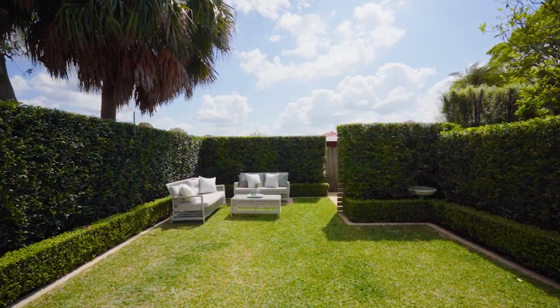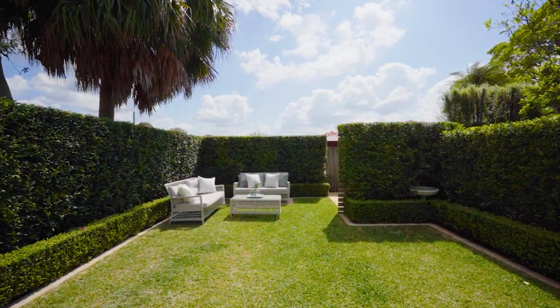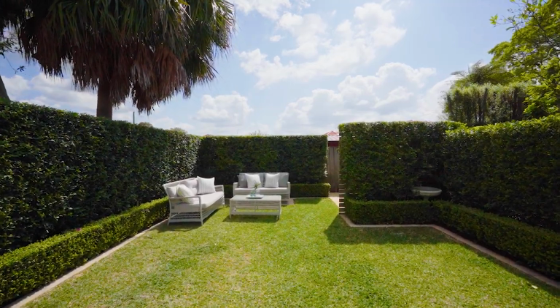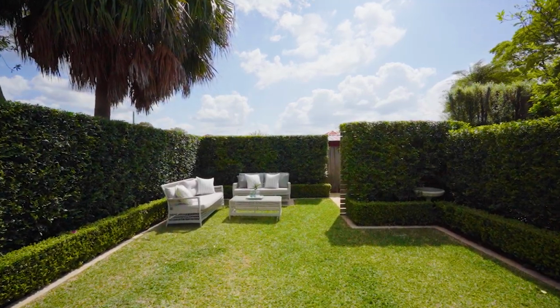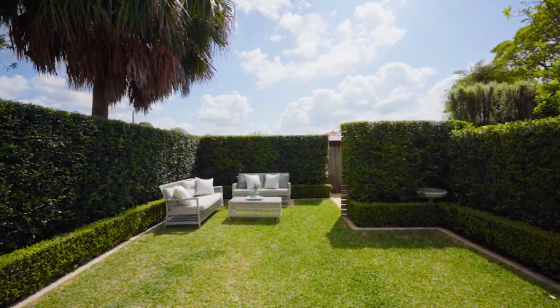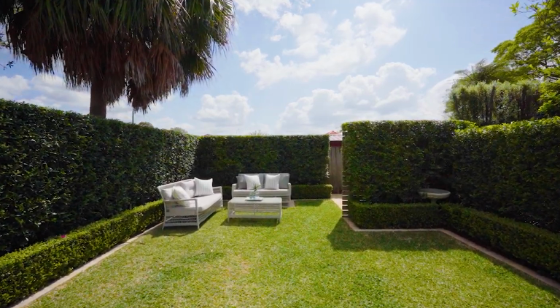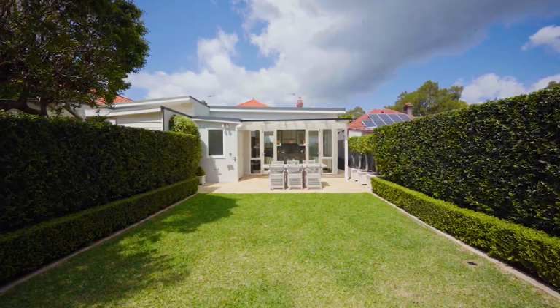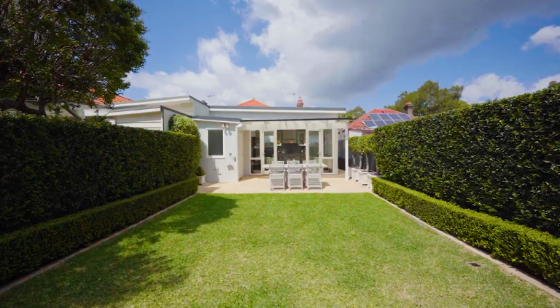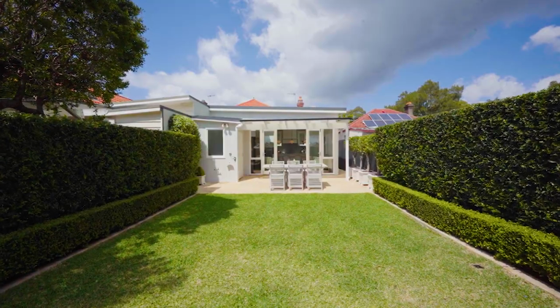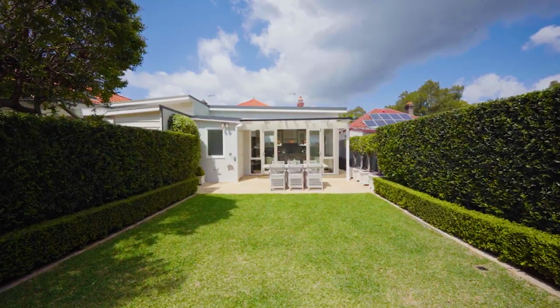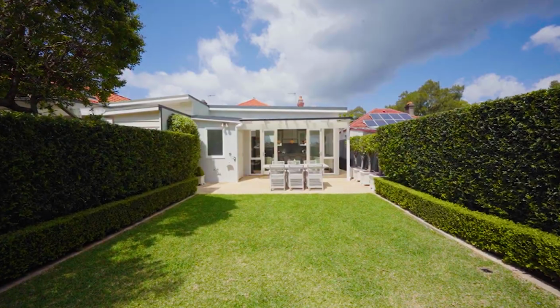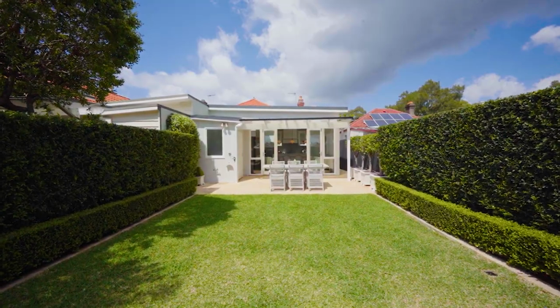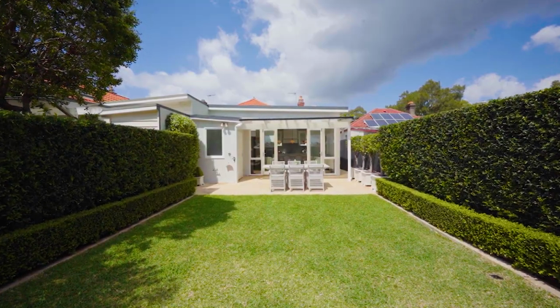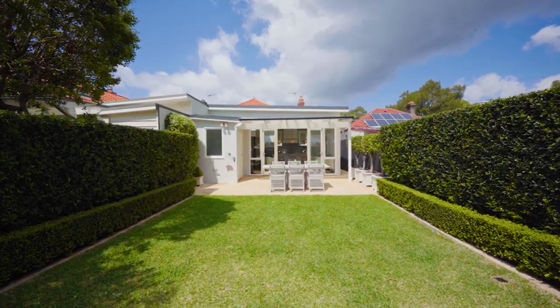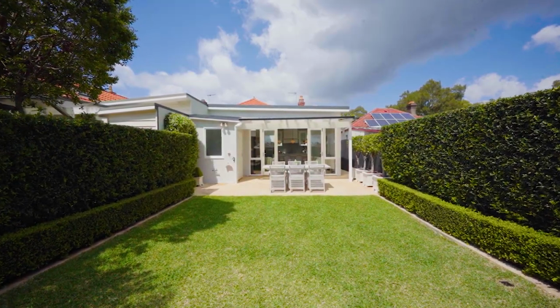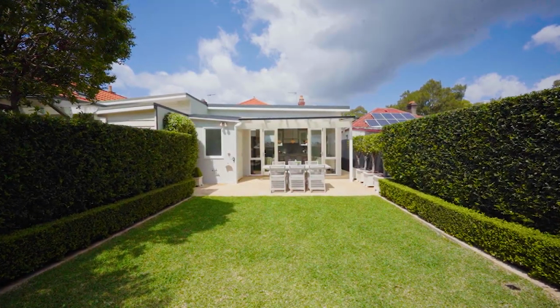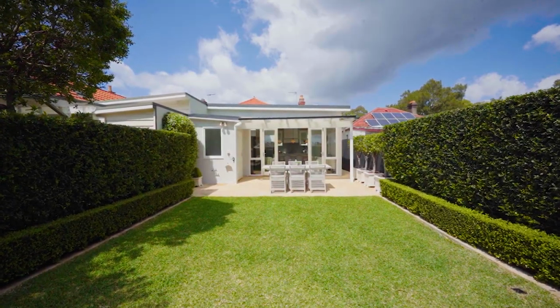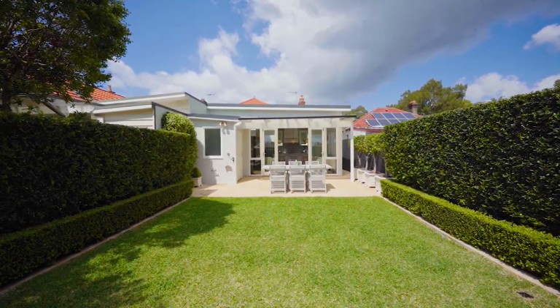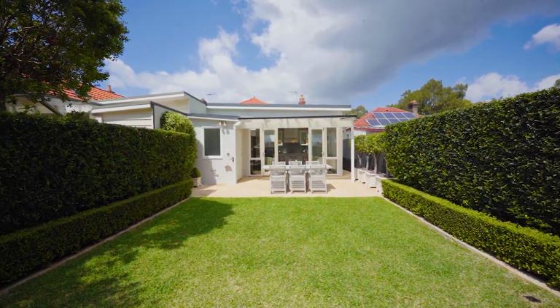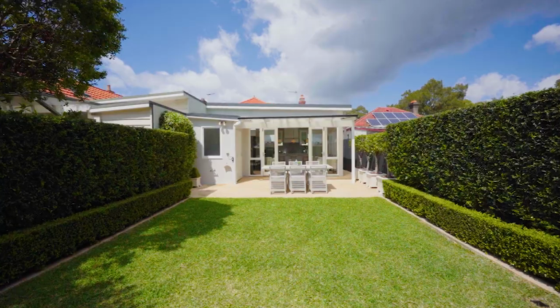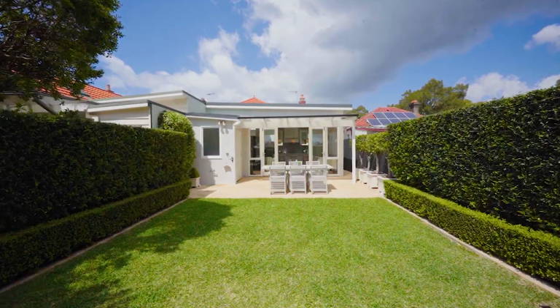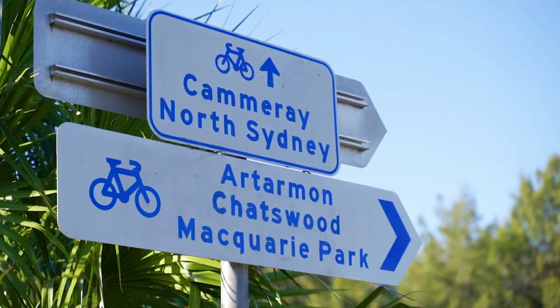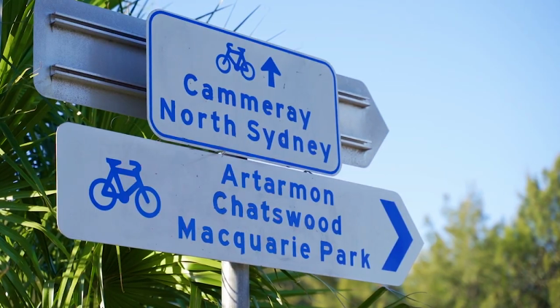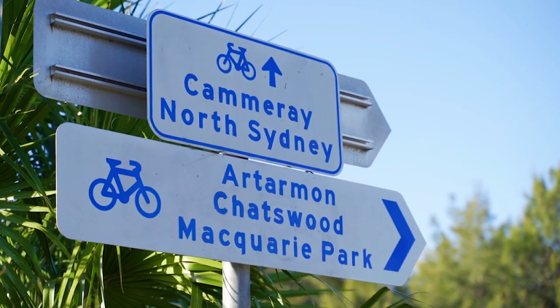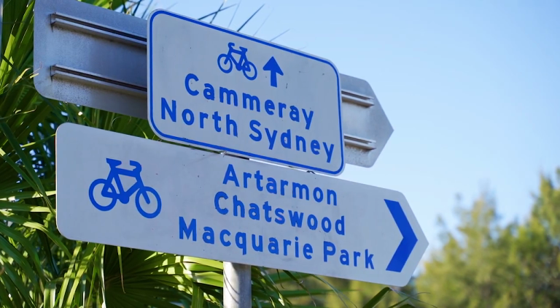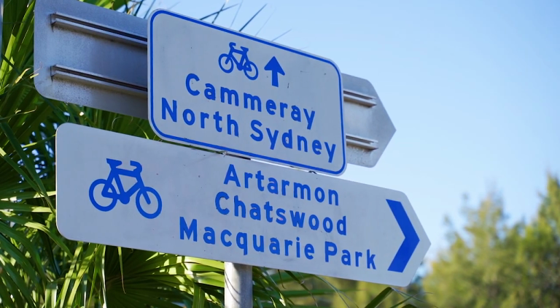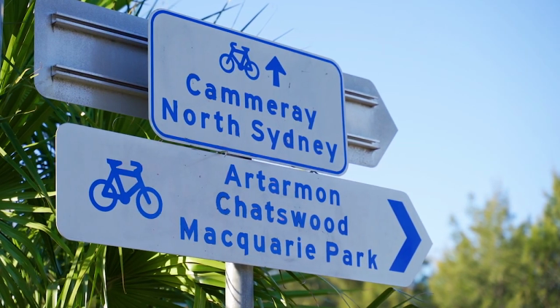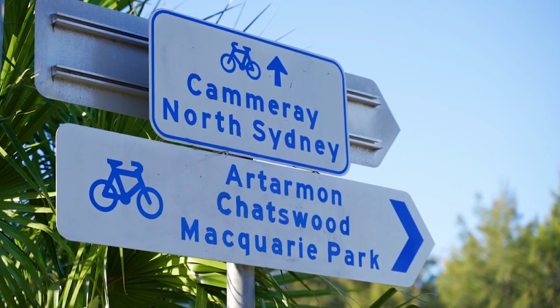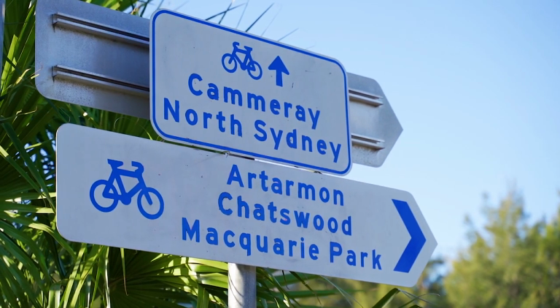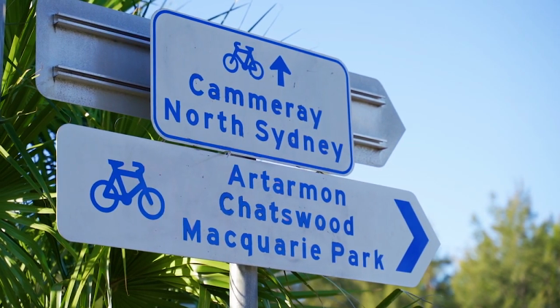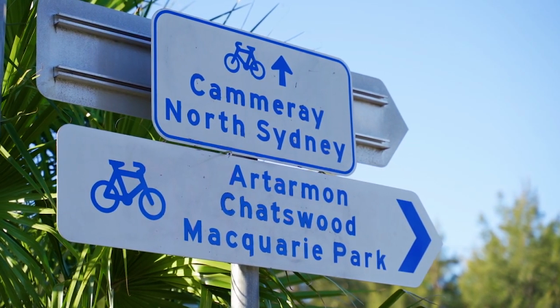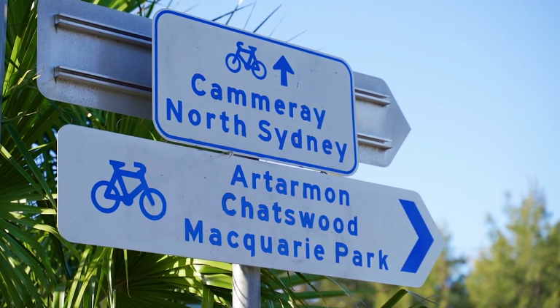And when you do leave this stunning home, you're perfectly placed for rapid access to both the CBD and Chatswood.